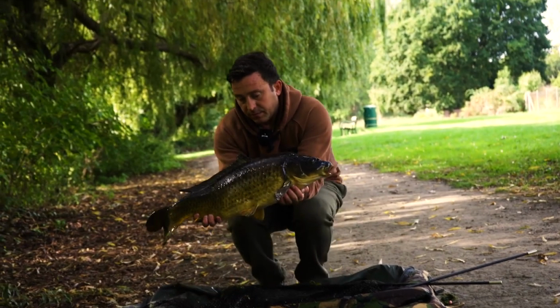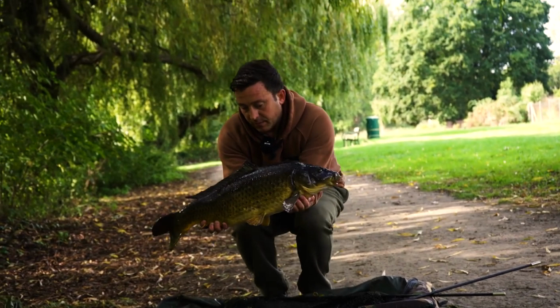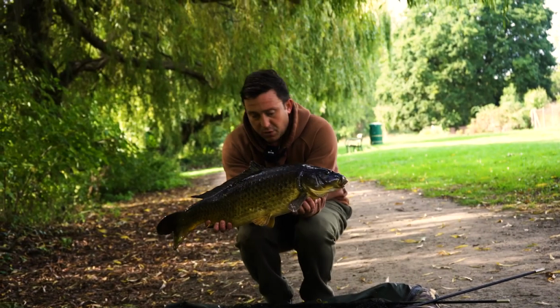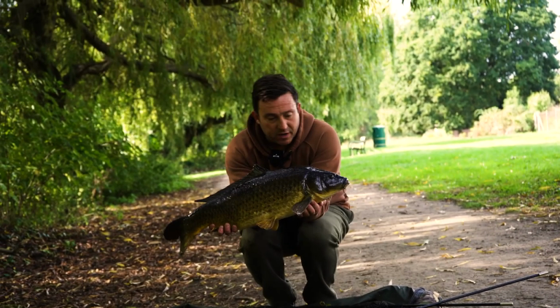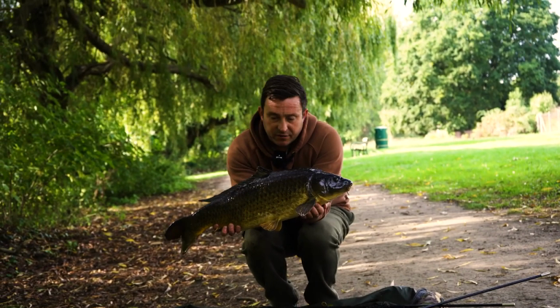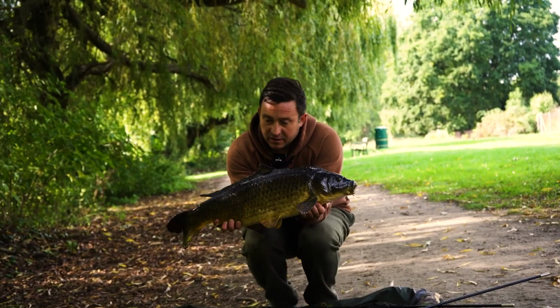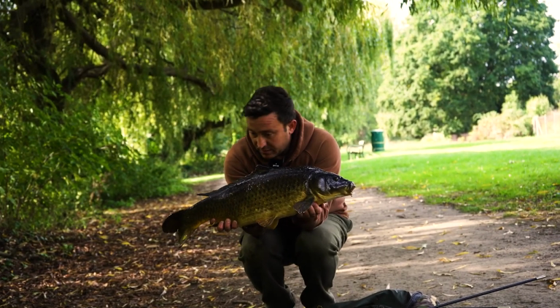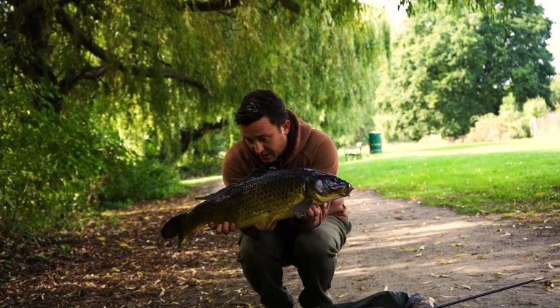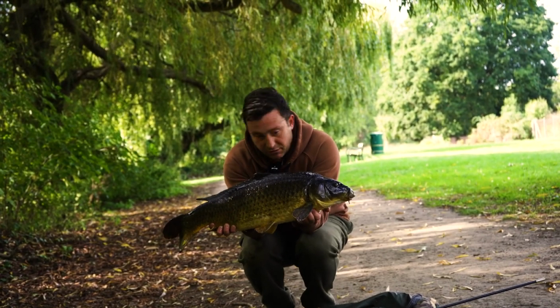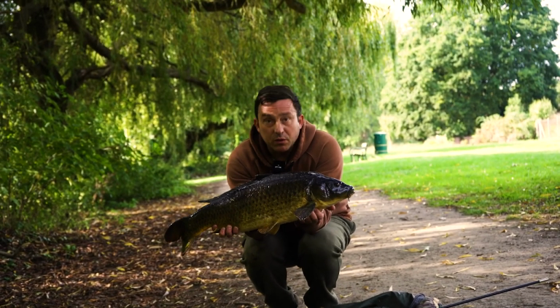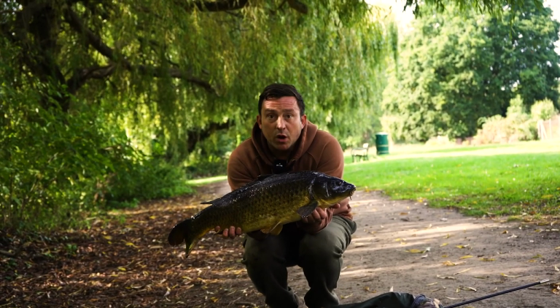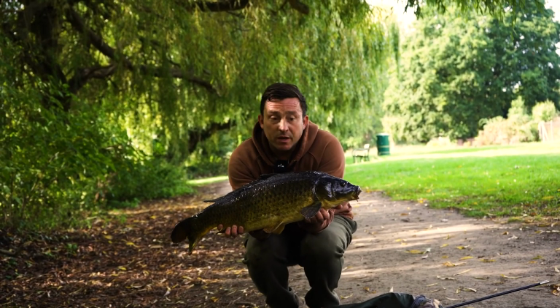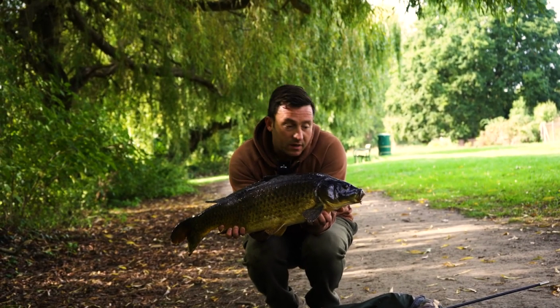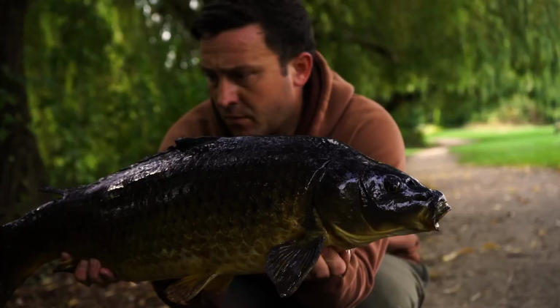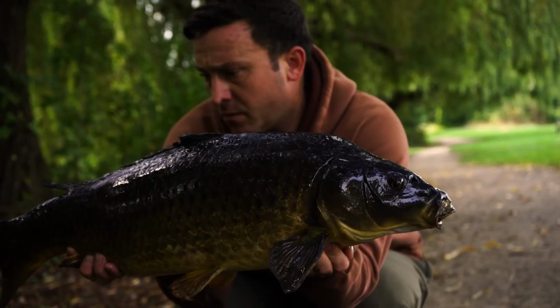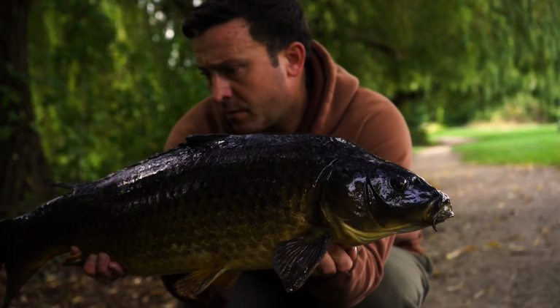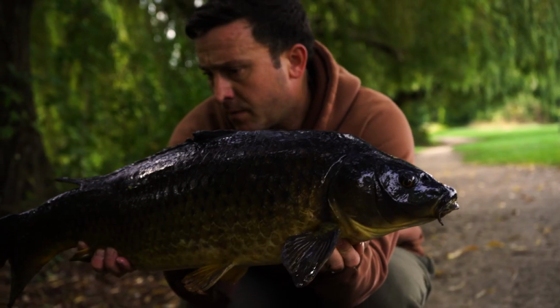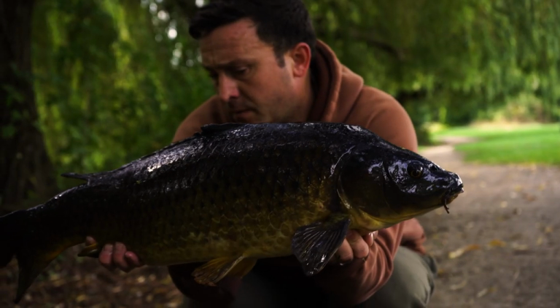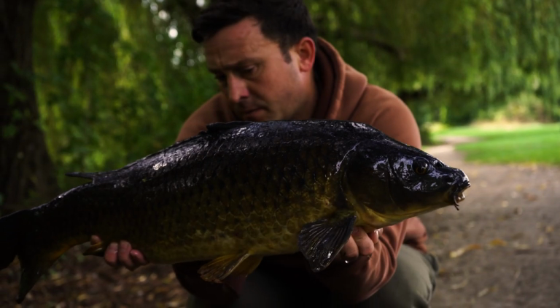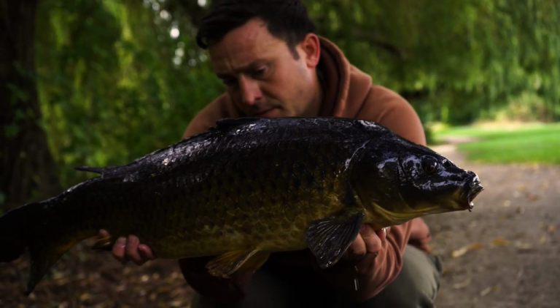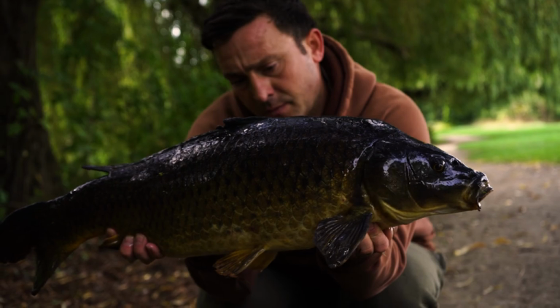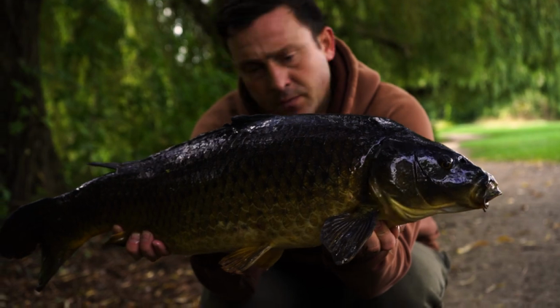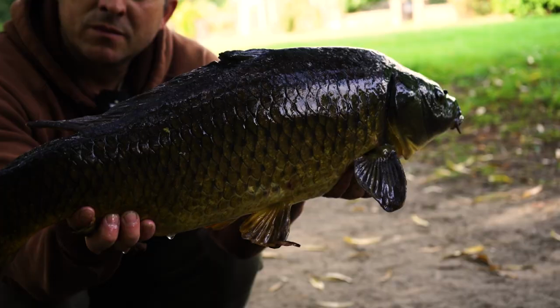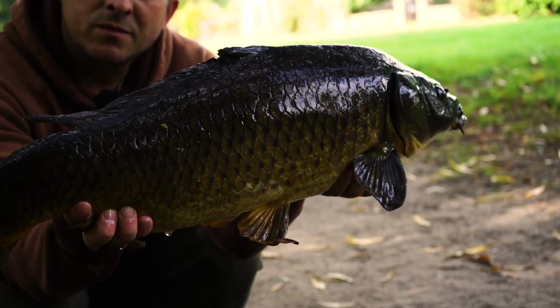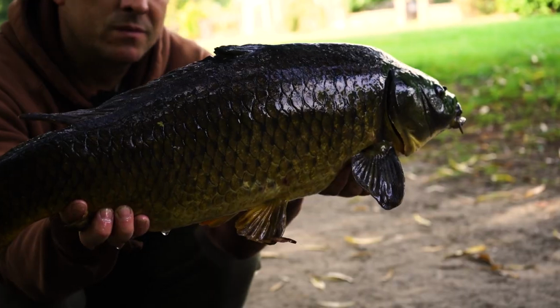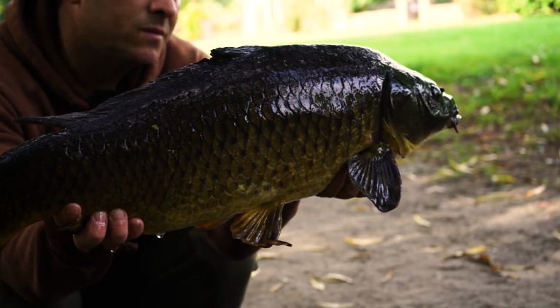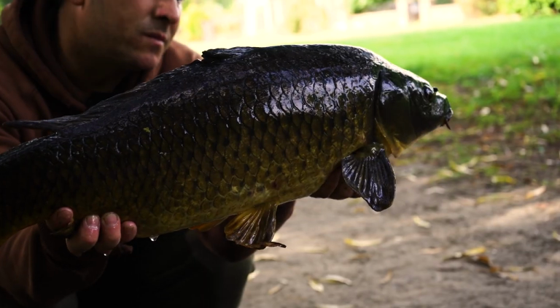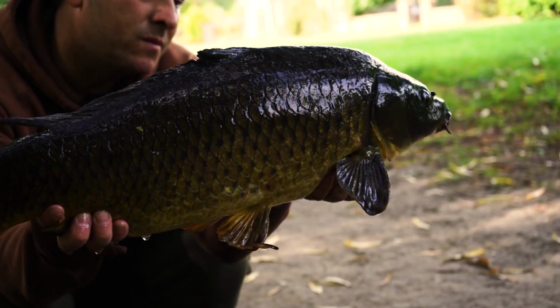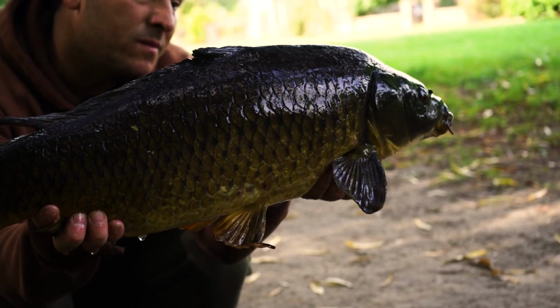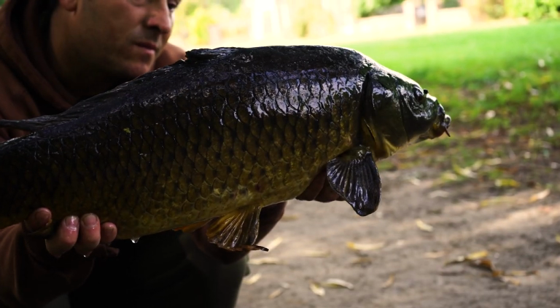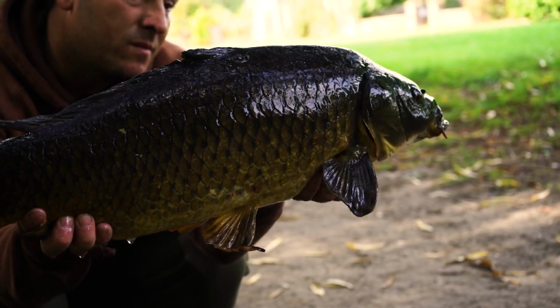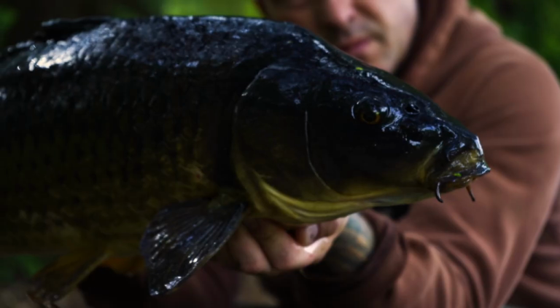Here we go - another angry little common caught in a hole in the weed over a baited and raked spot using solid bags.